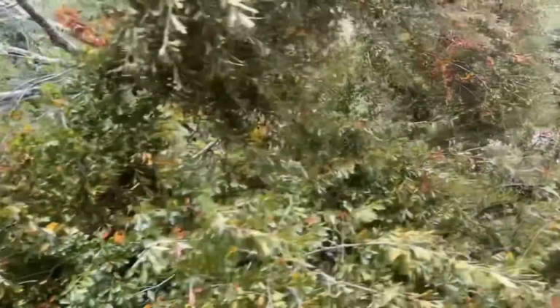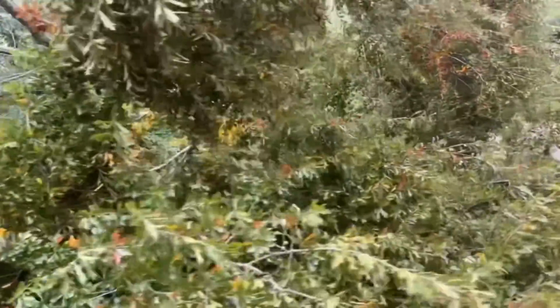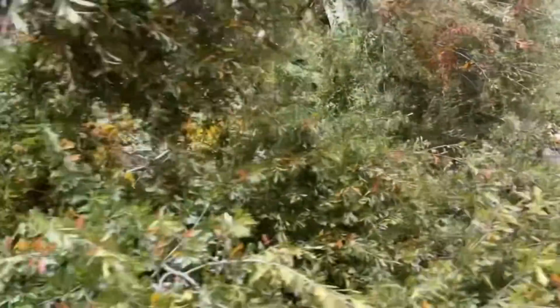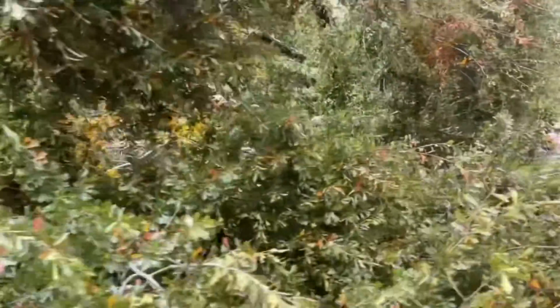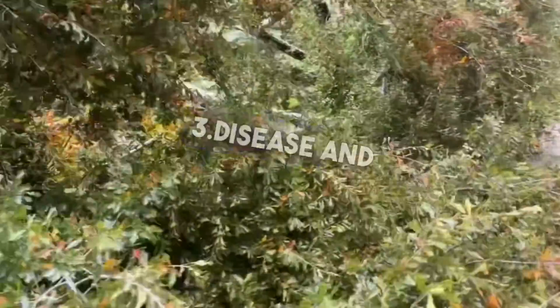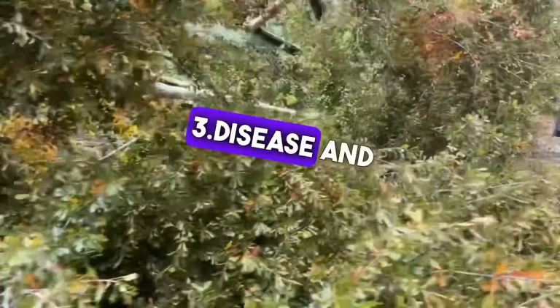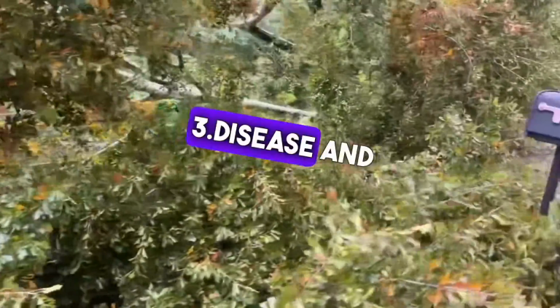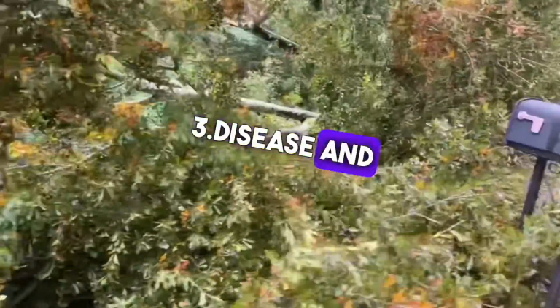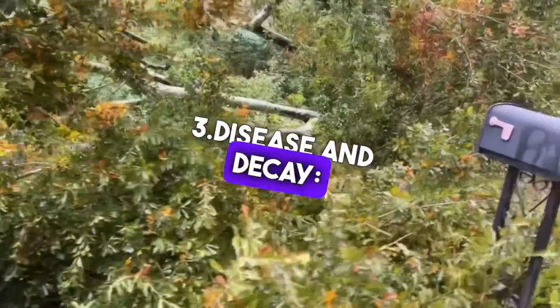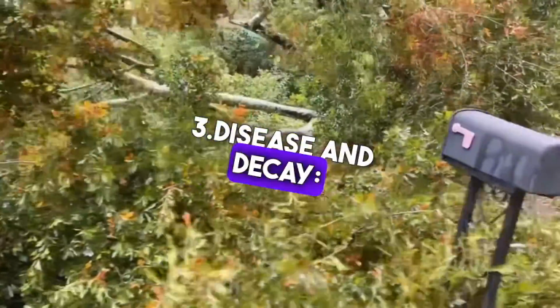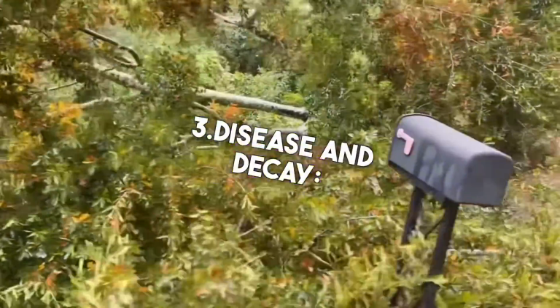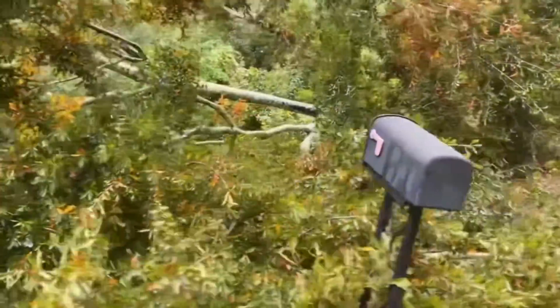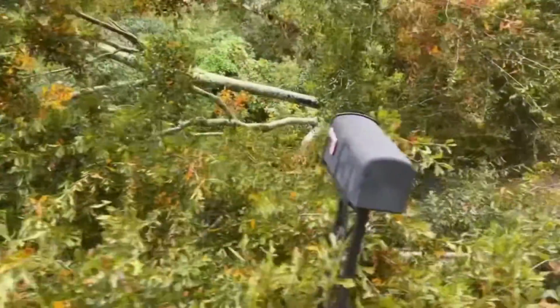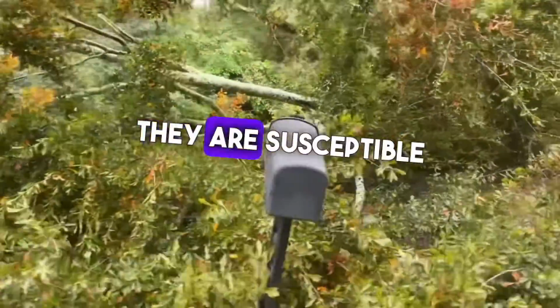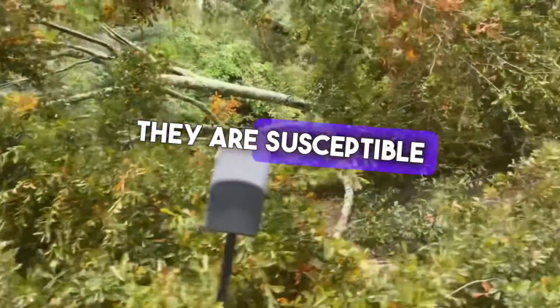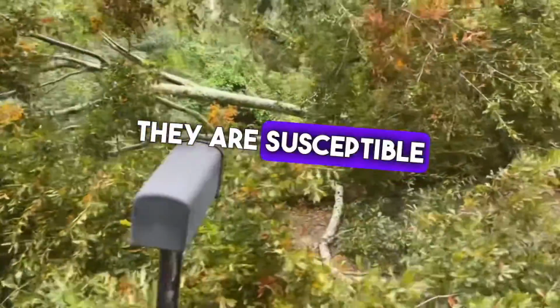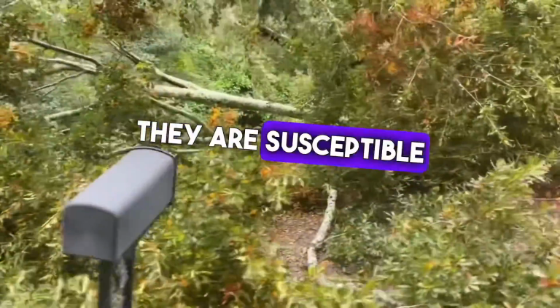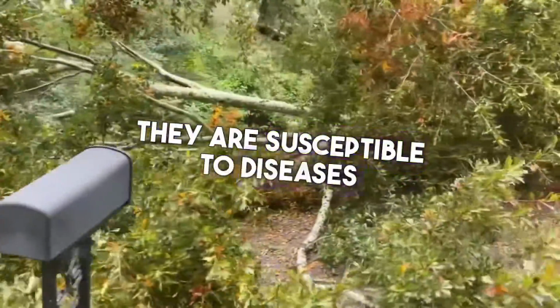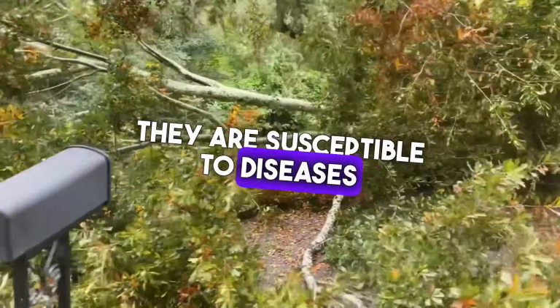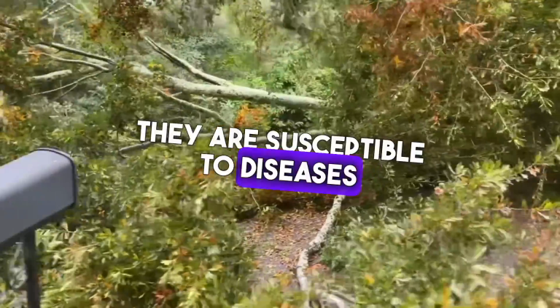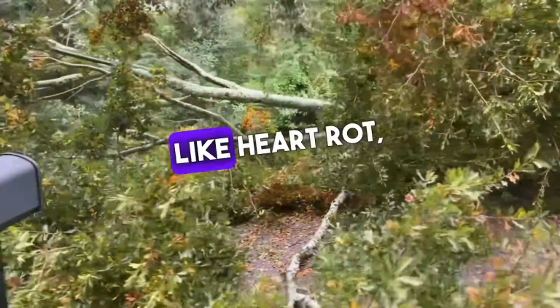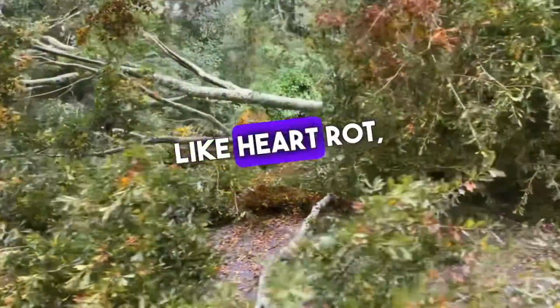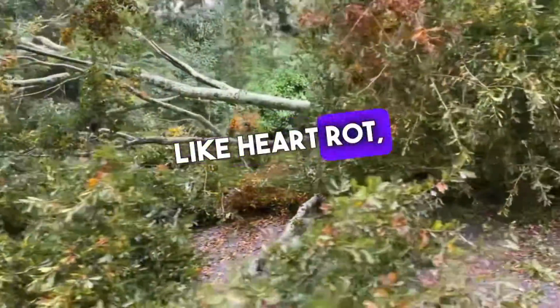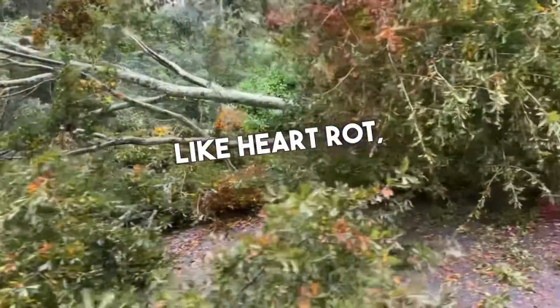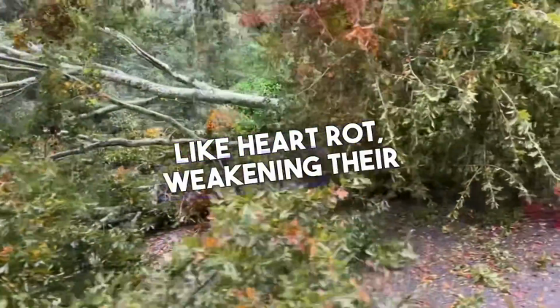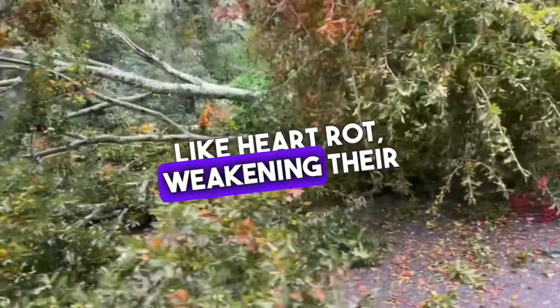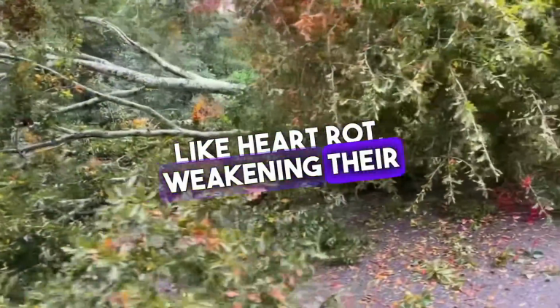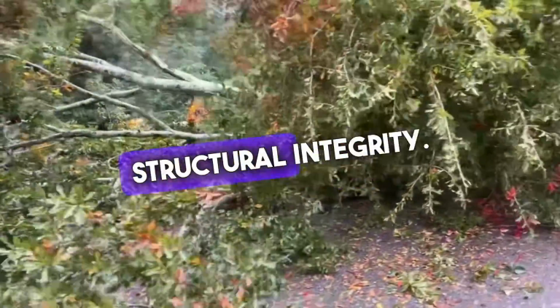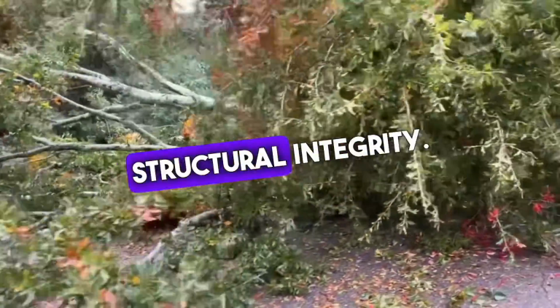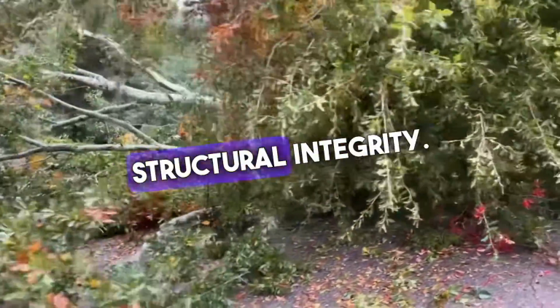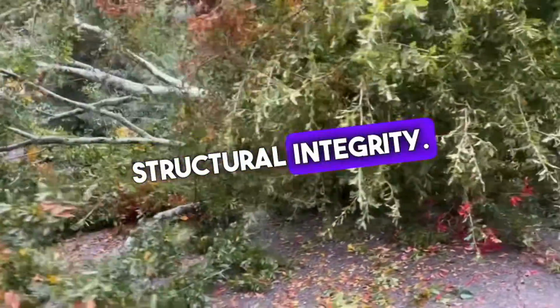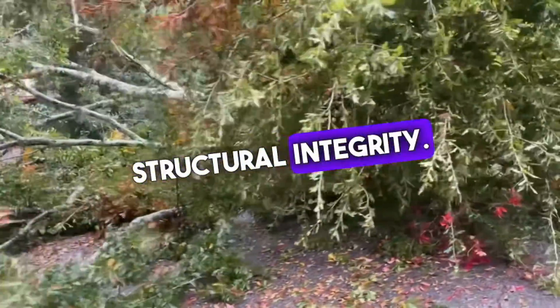3. Disease and decay. They are susceptible to diseases like heart rot, weakening their structural integrity.